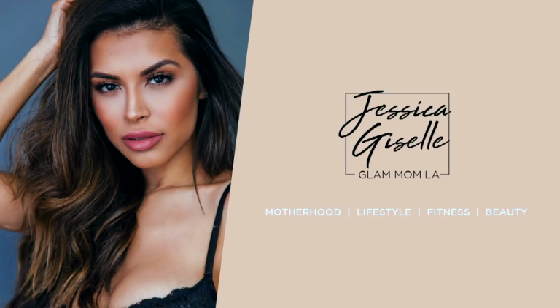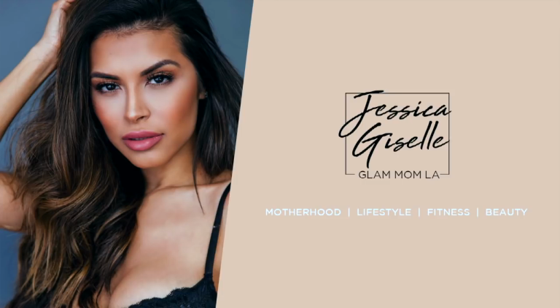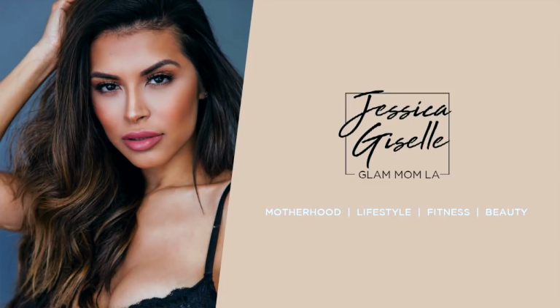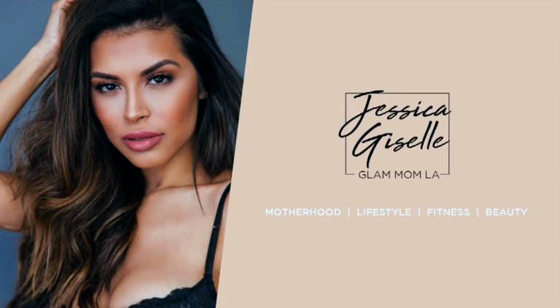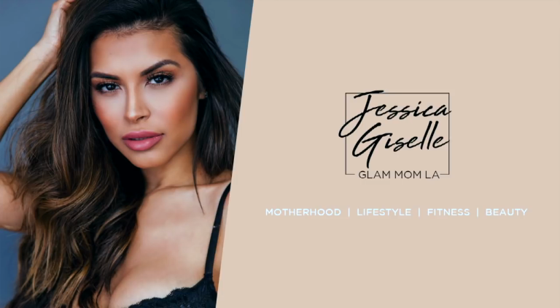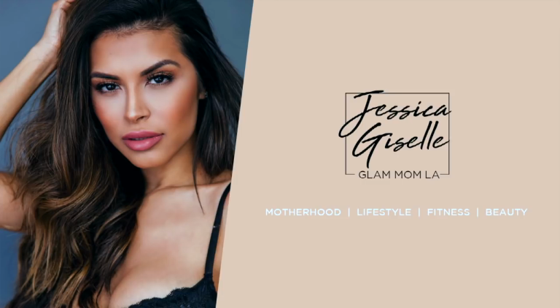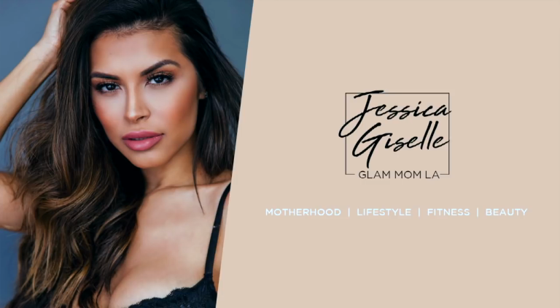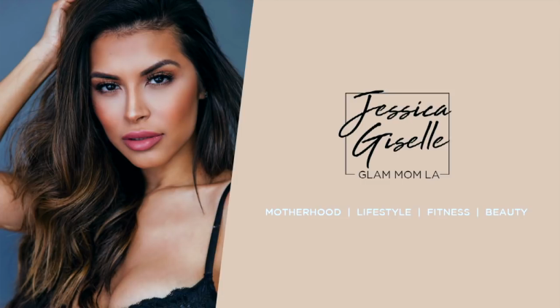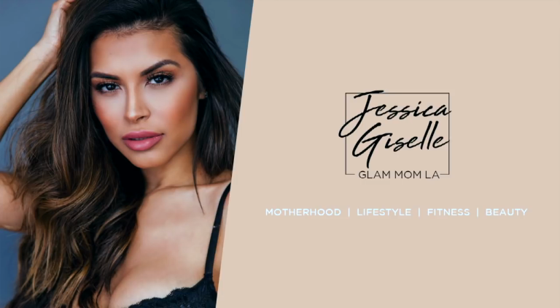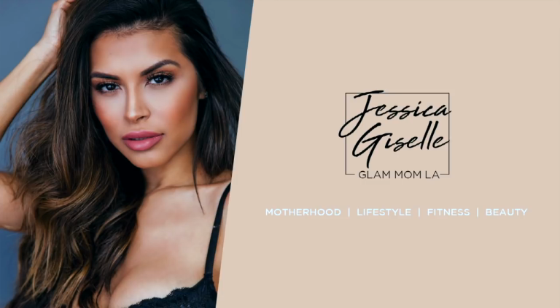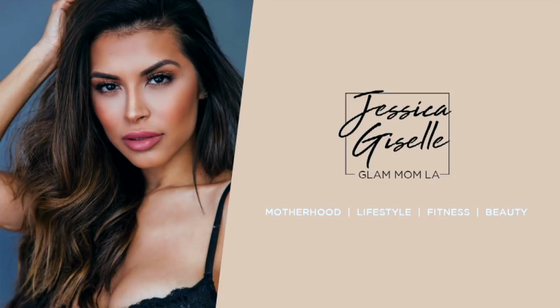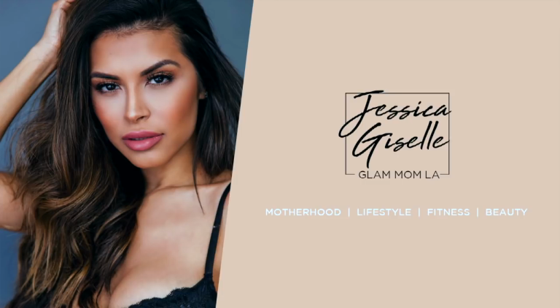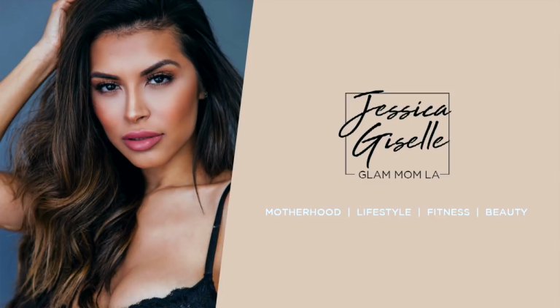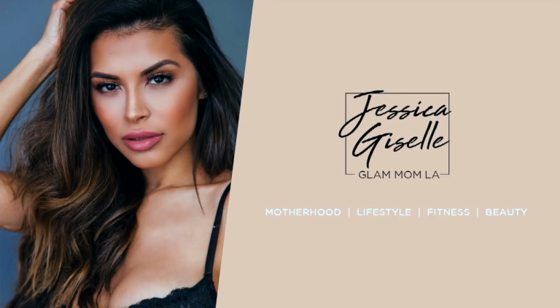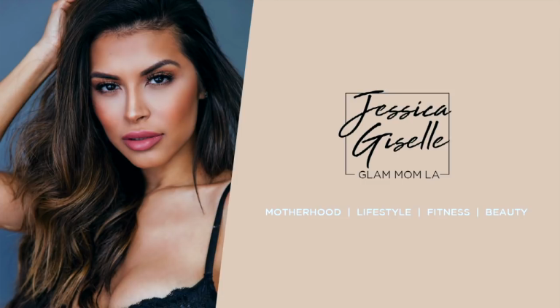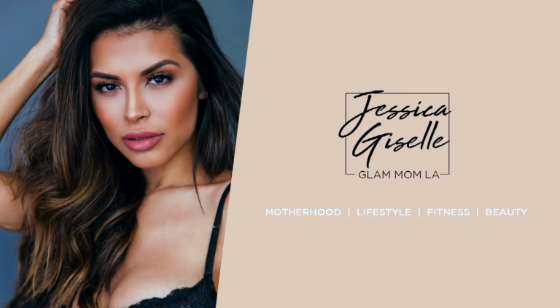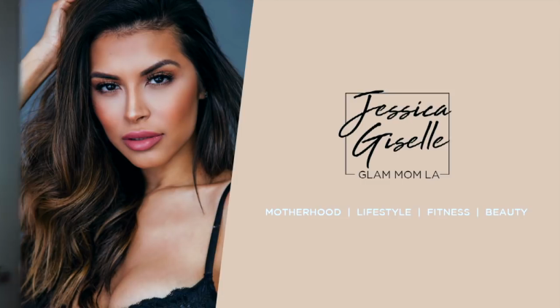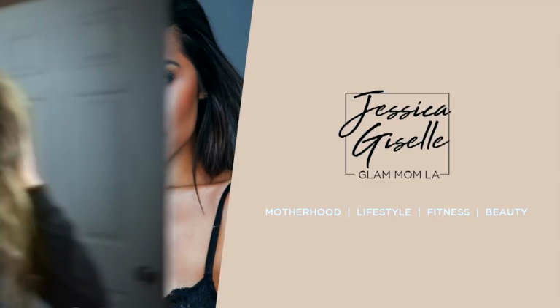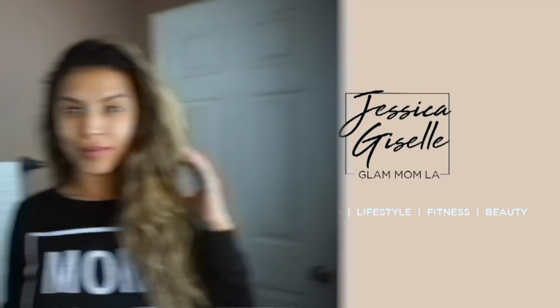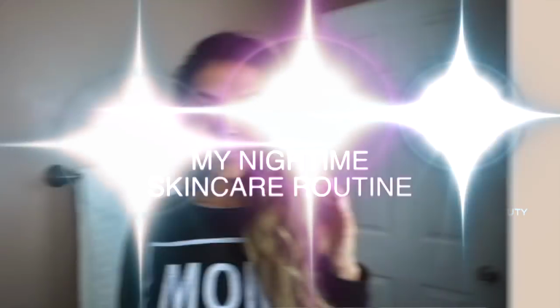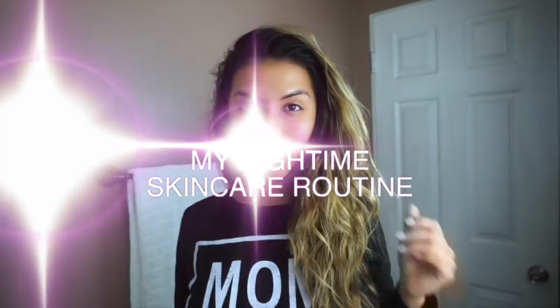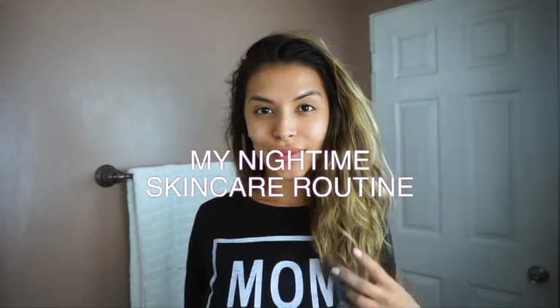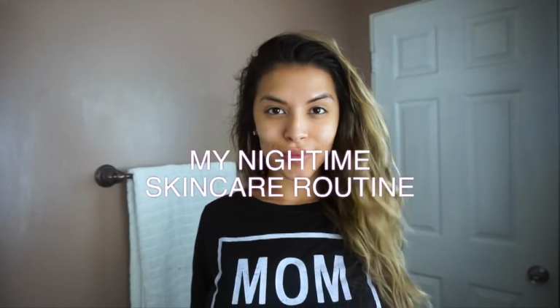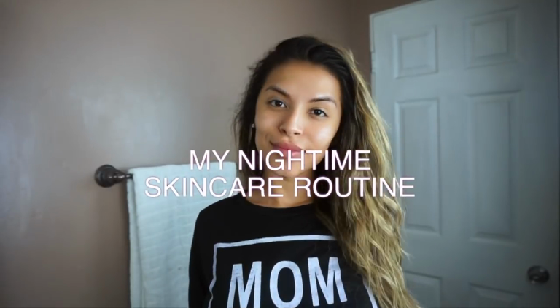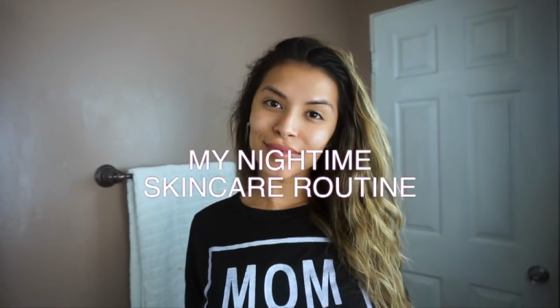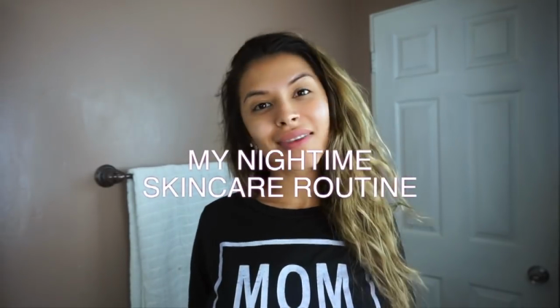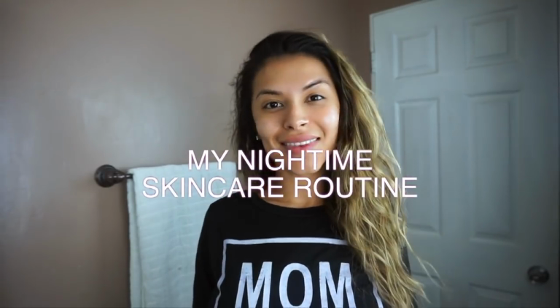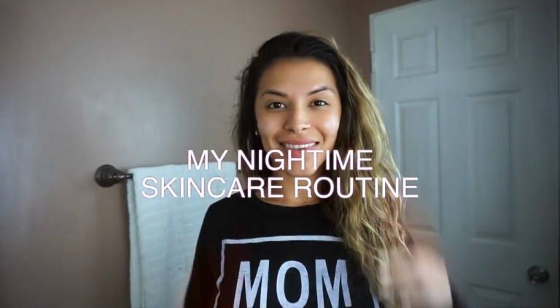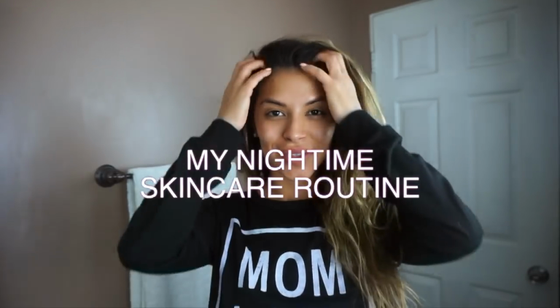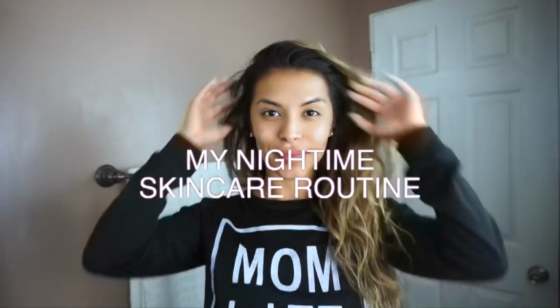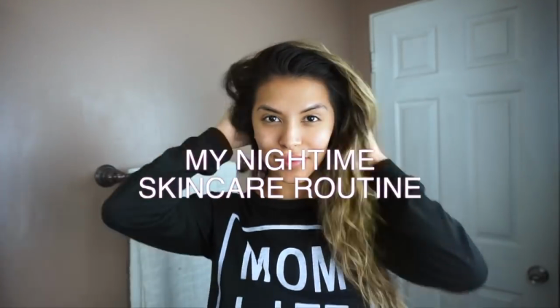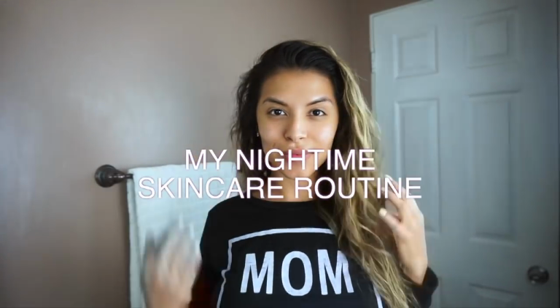Hi guys, it's Jessica. Welcome back to my channel. Today I'm going to be doing a video on my nighttime skincare routine, so I hope you guys enjoy.